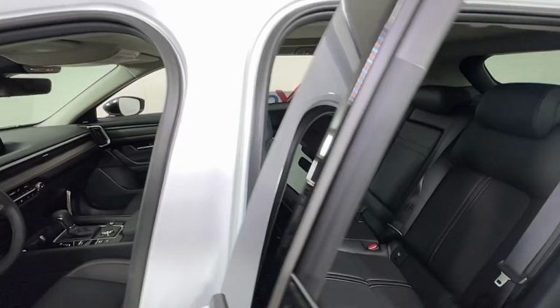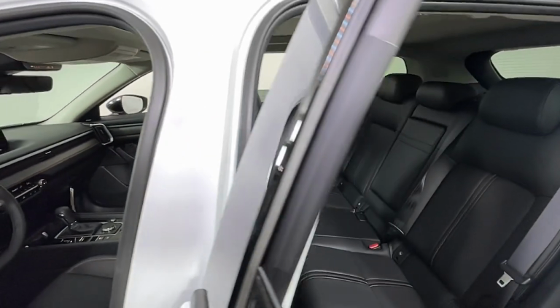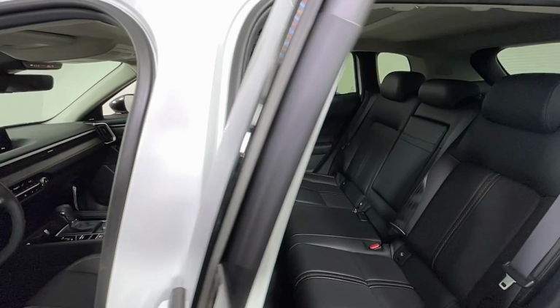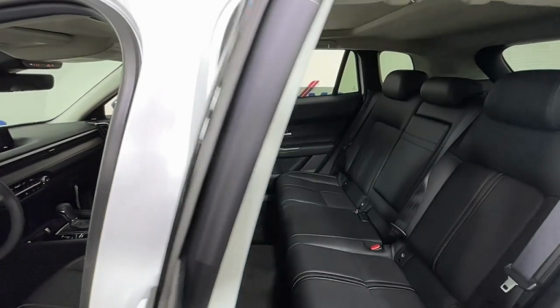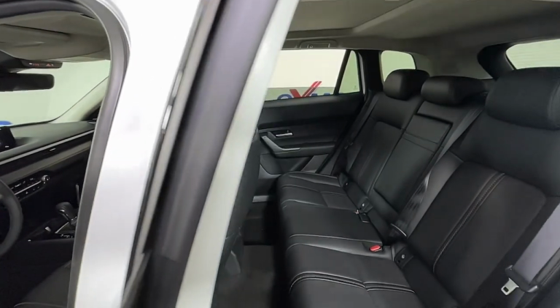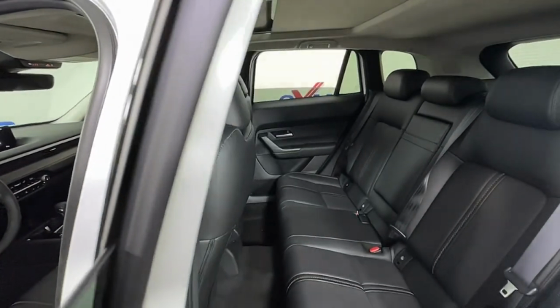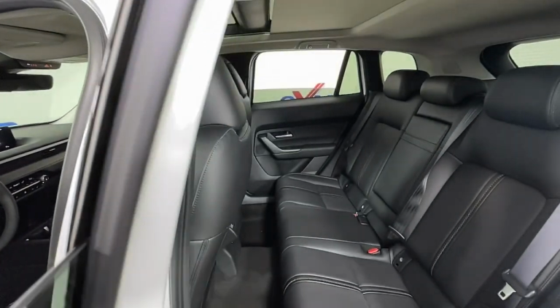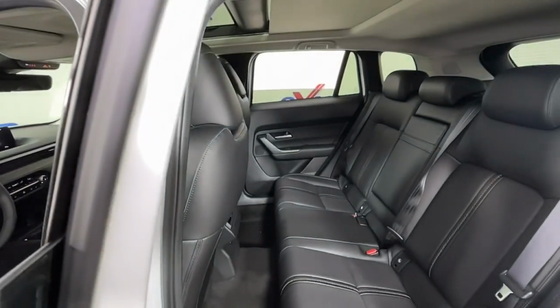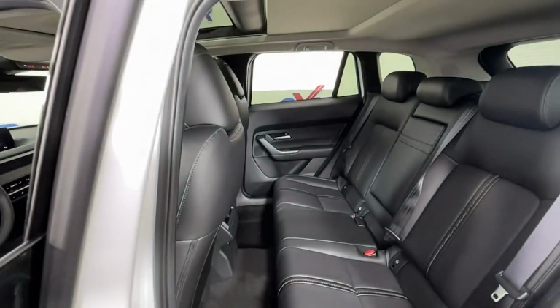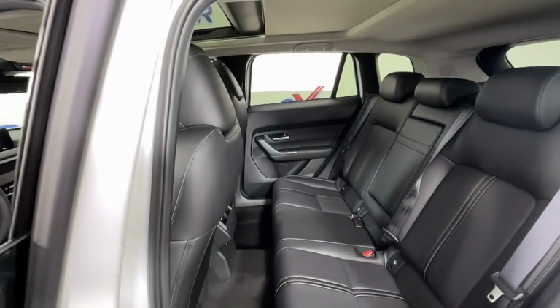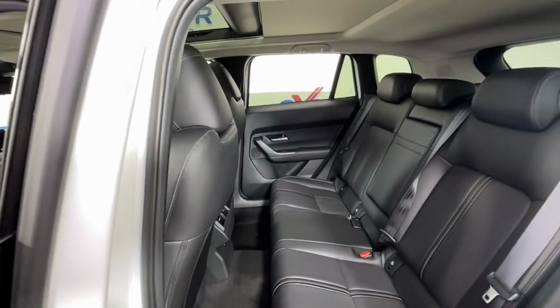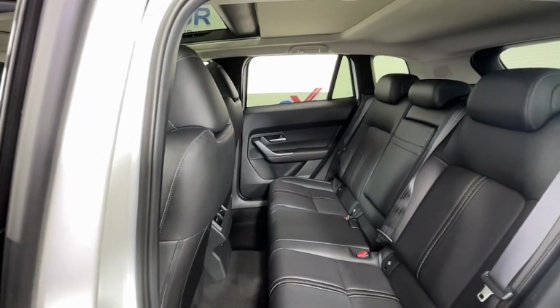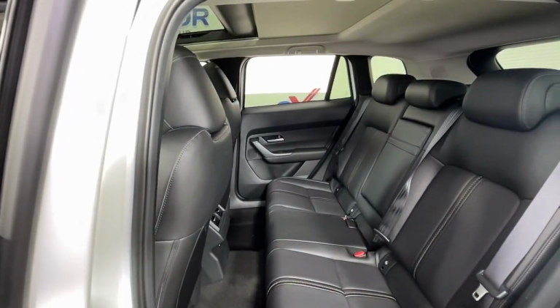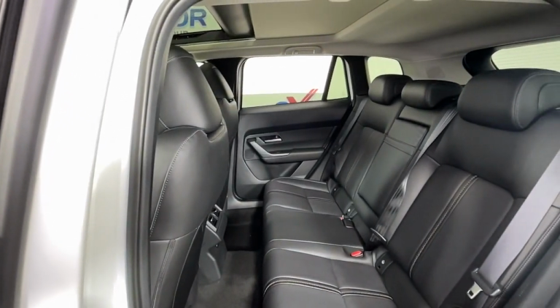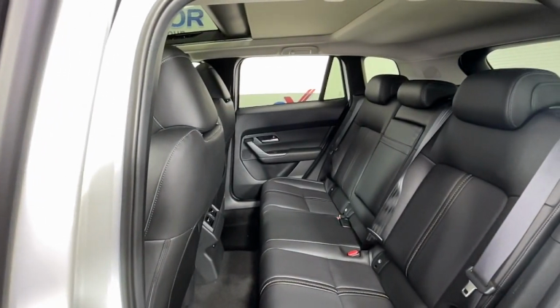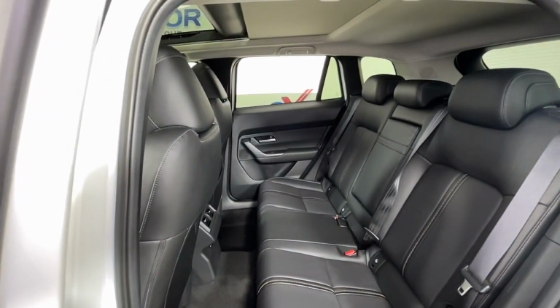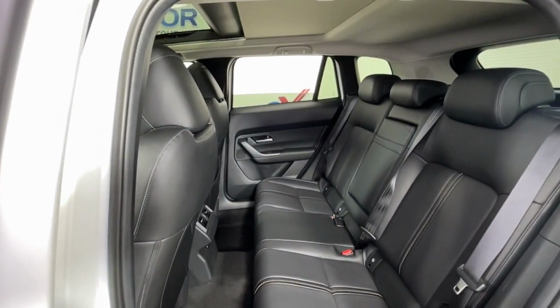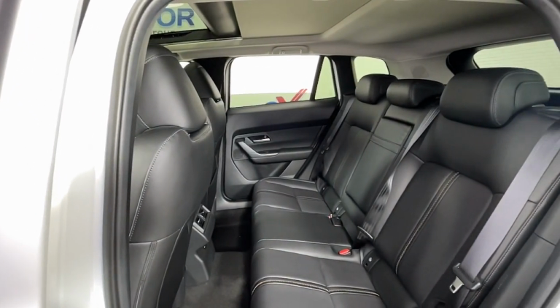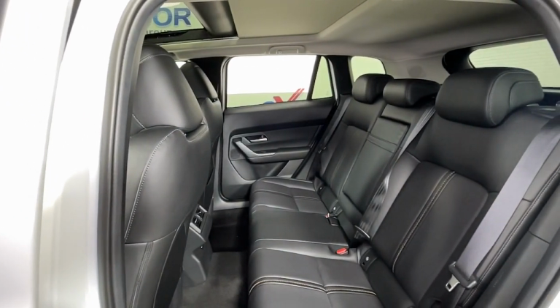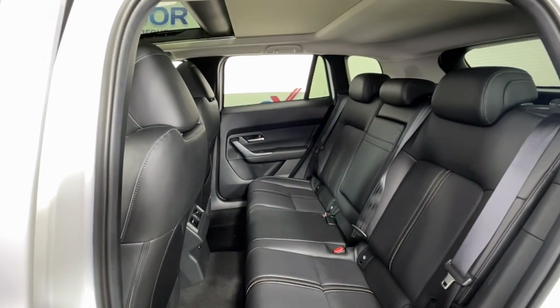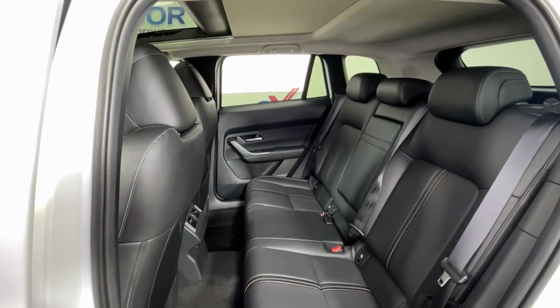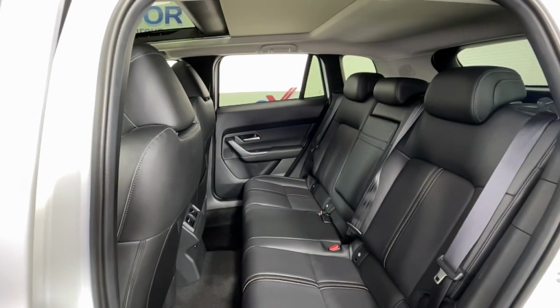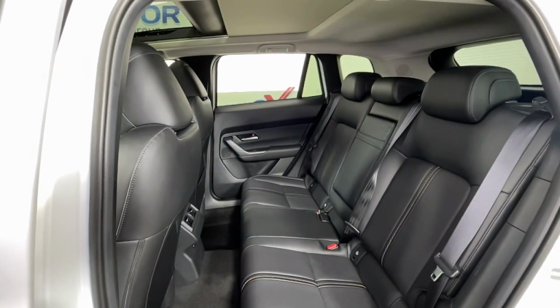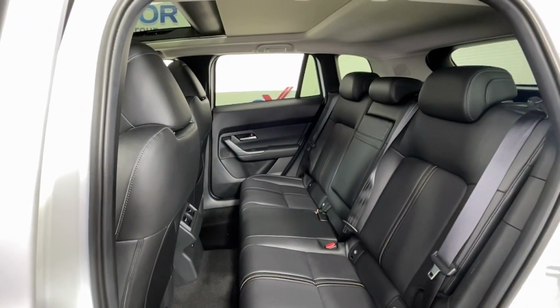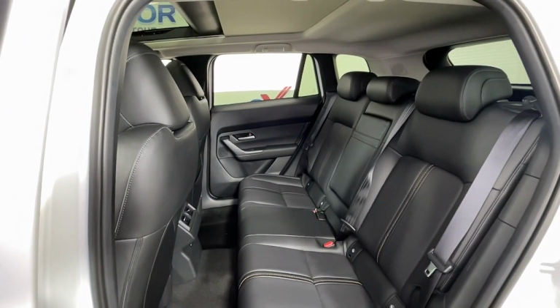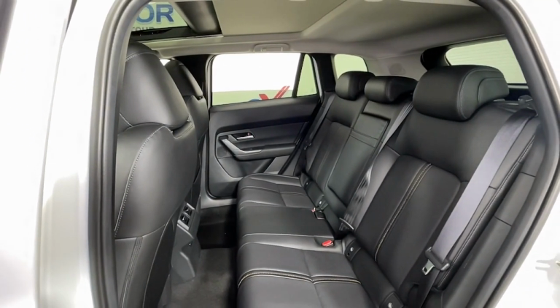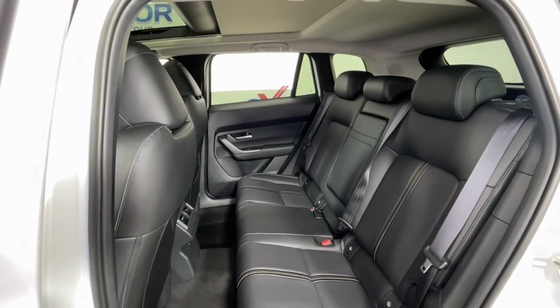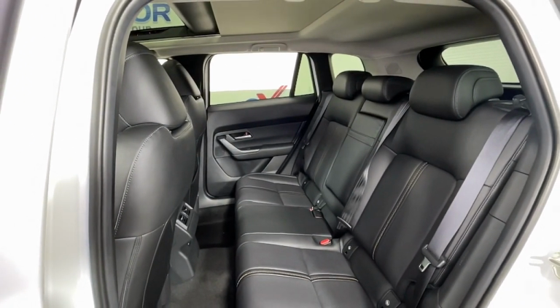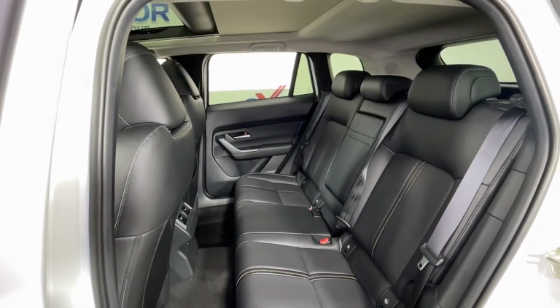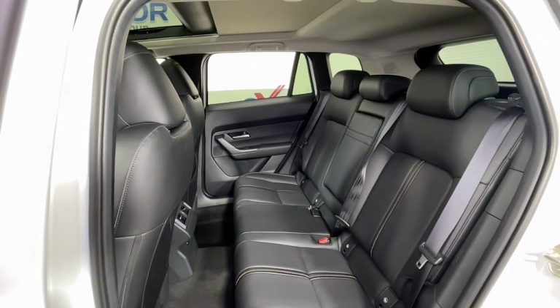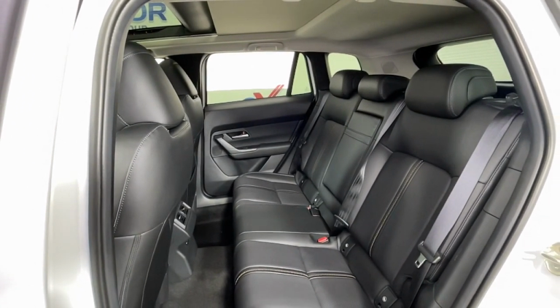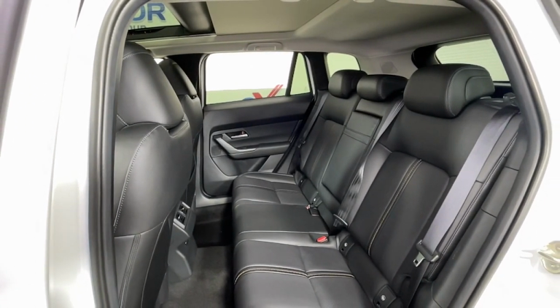Our staff will toss you the keys and give you an outstanding customer experience.